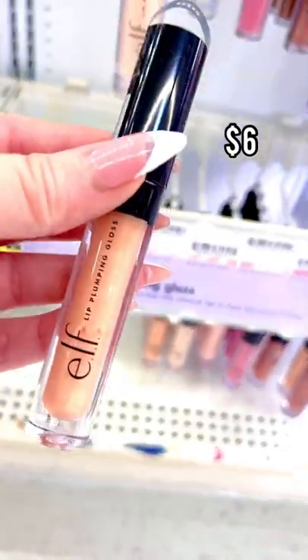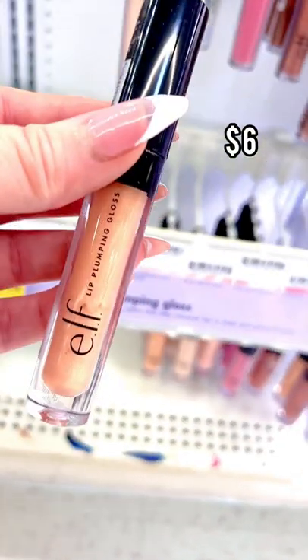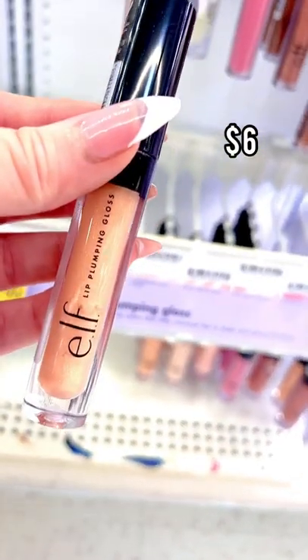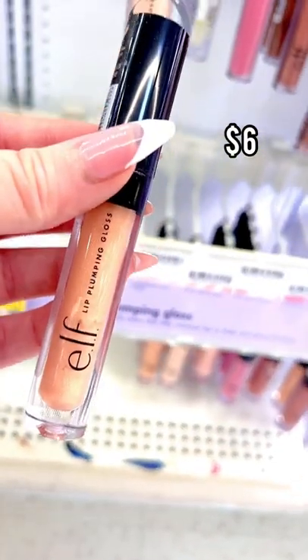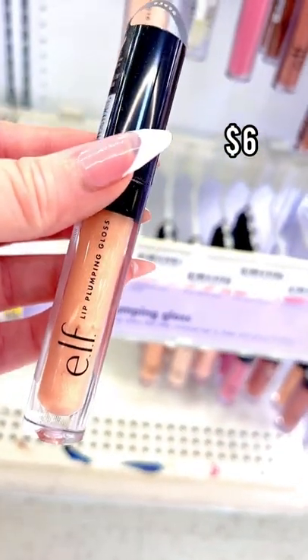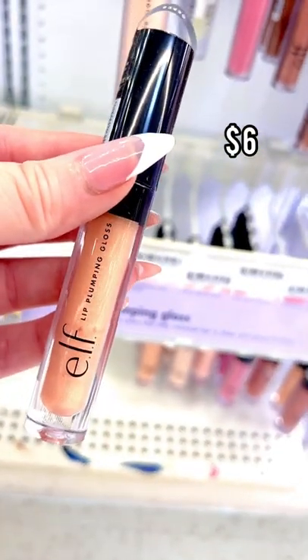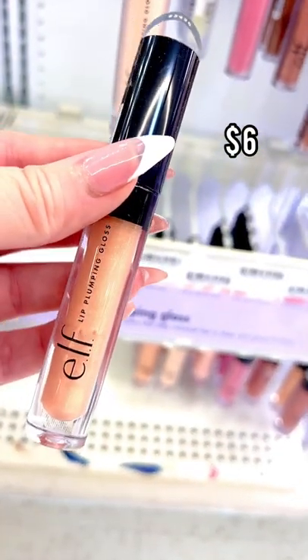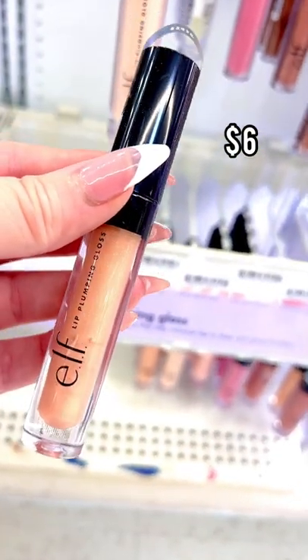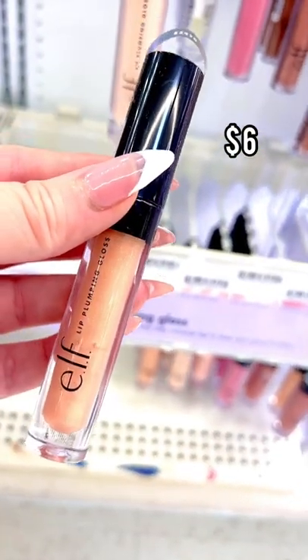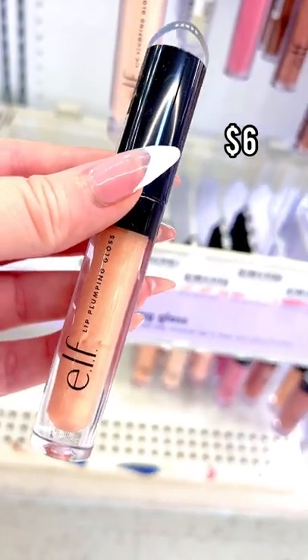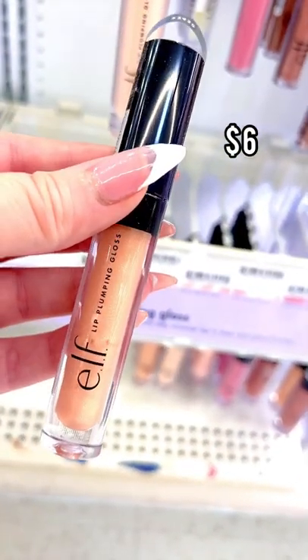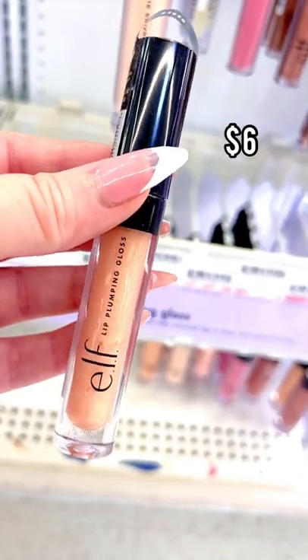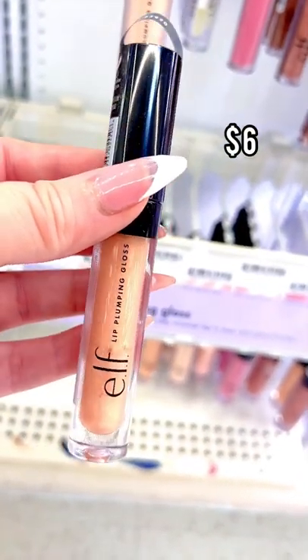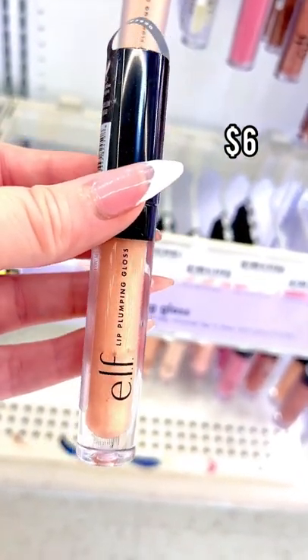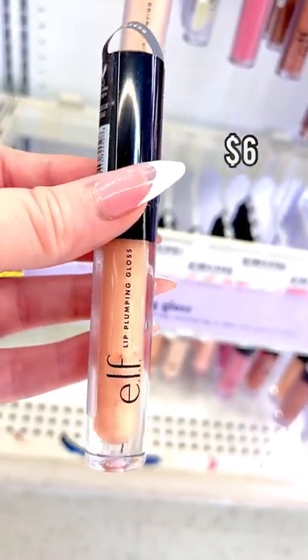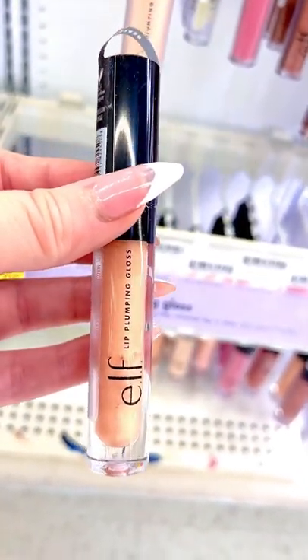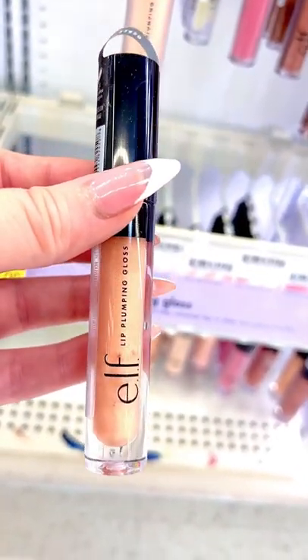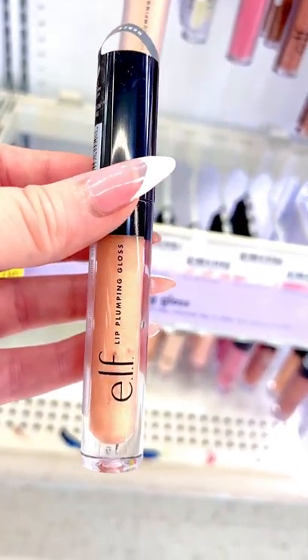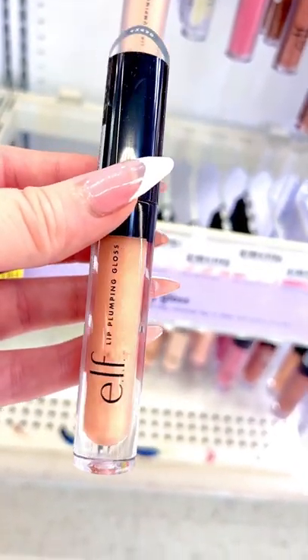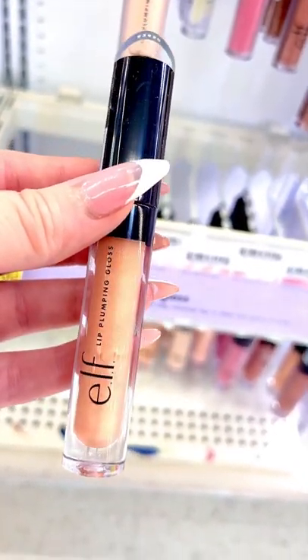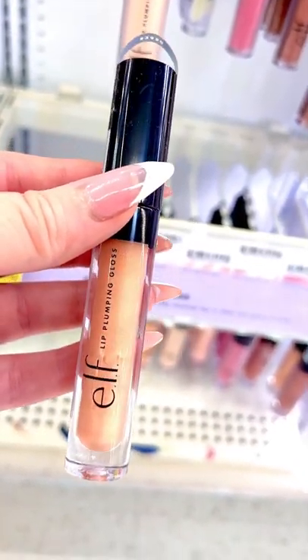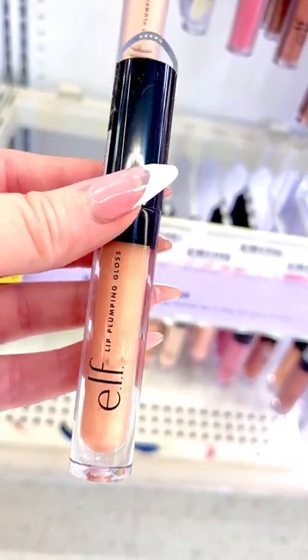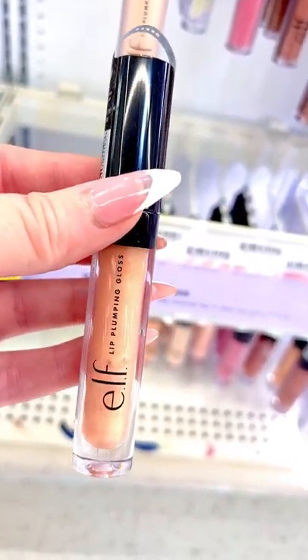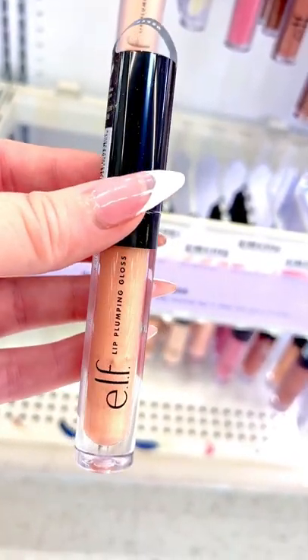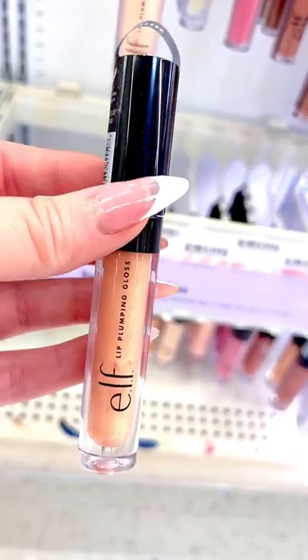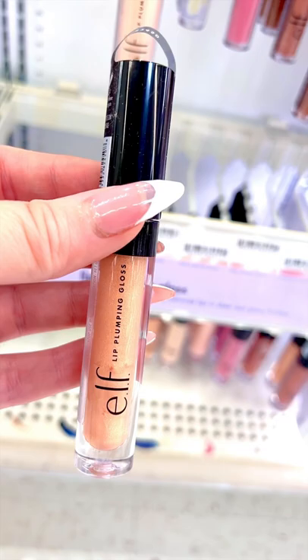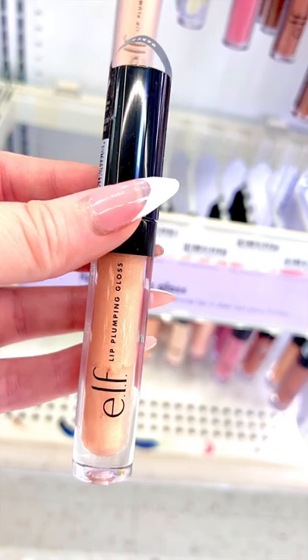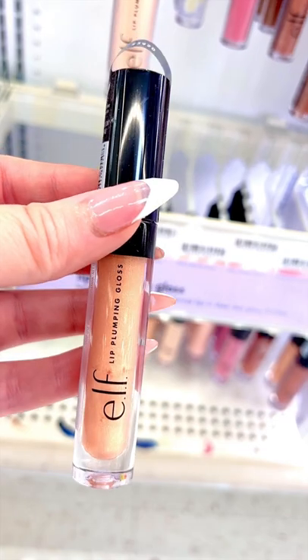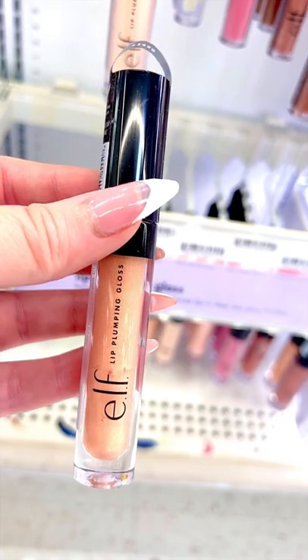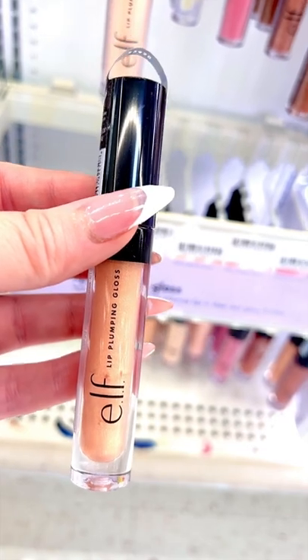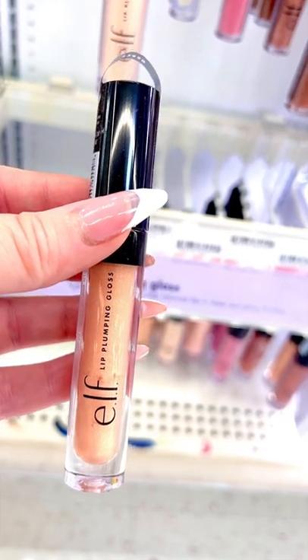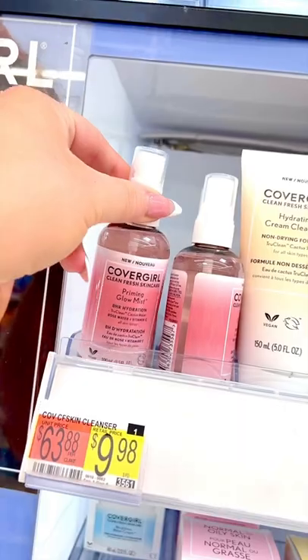Elf Lip Plumping Lip Glosses are some of my favorites. They do not sting like other lip plumping lip glosses do, but they look beautiful.